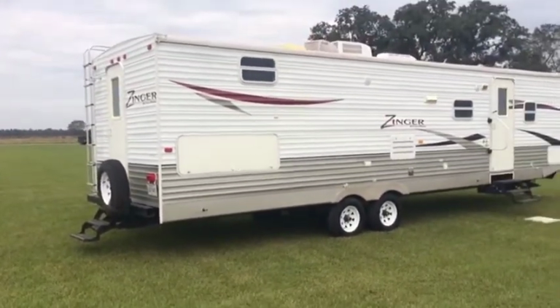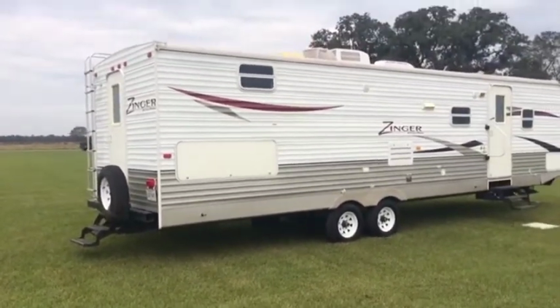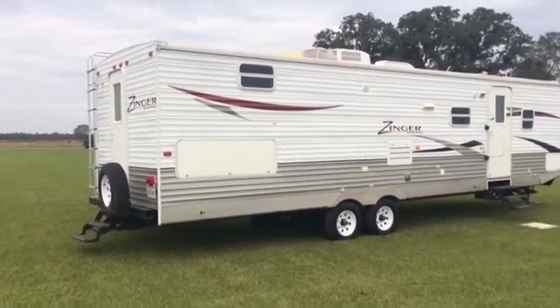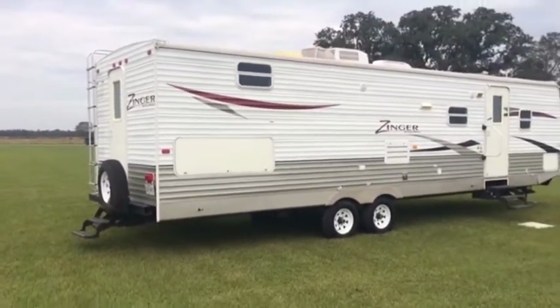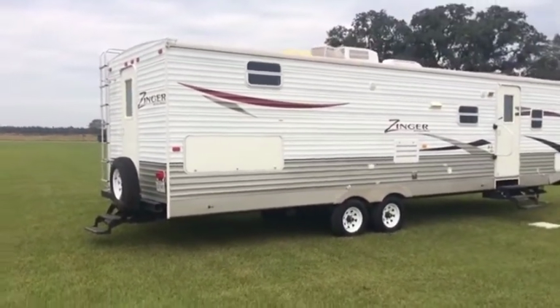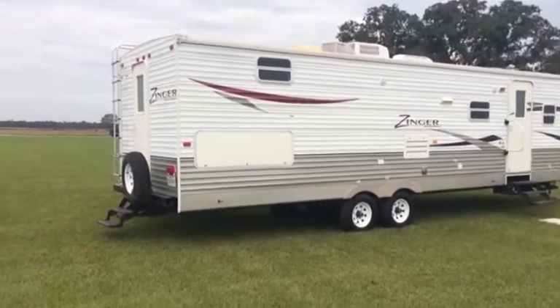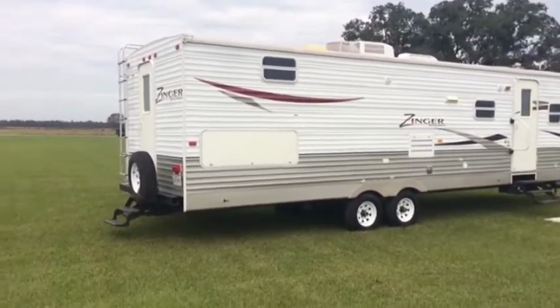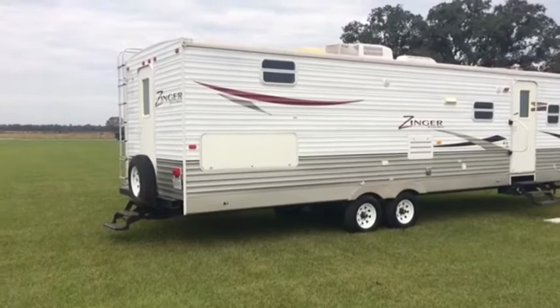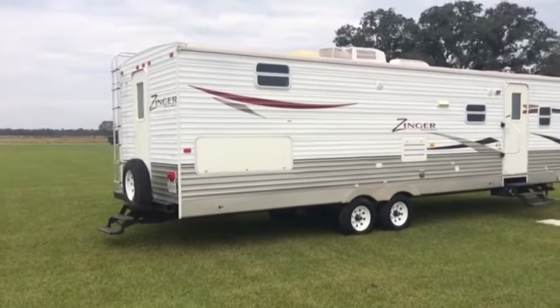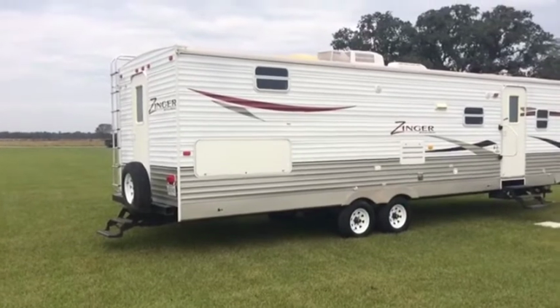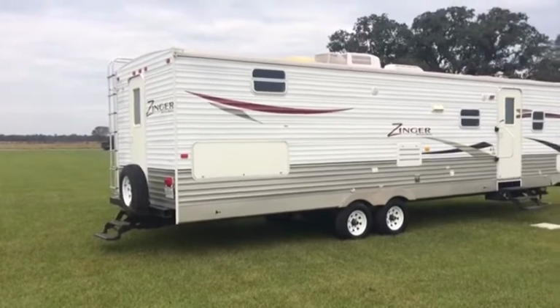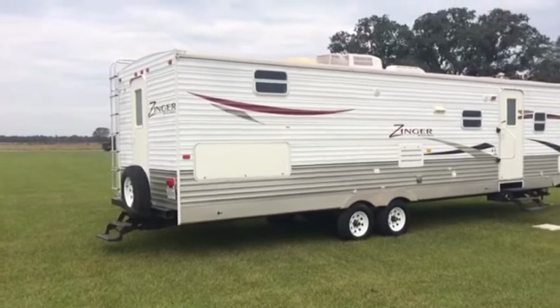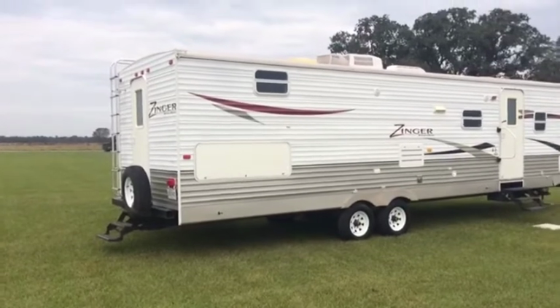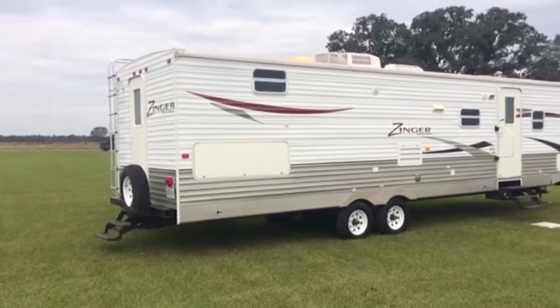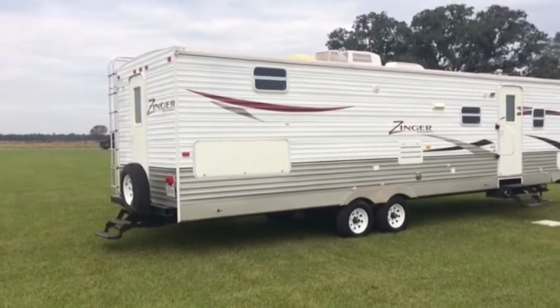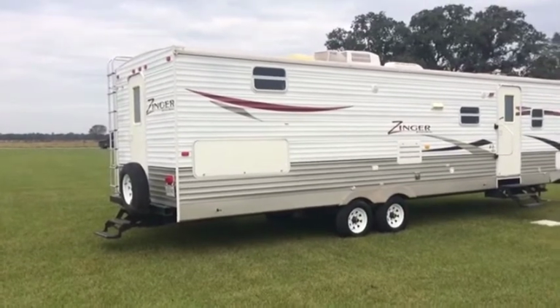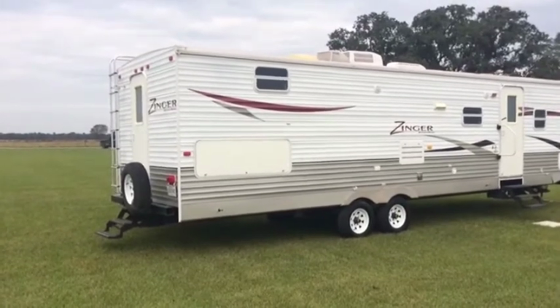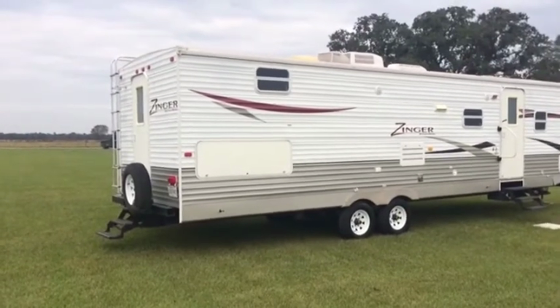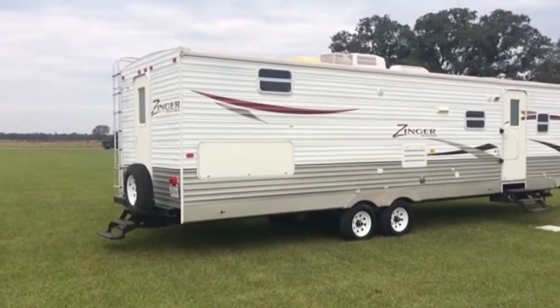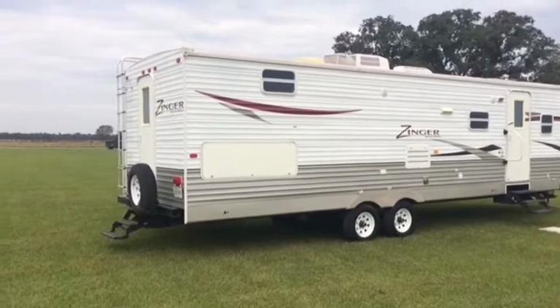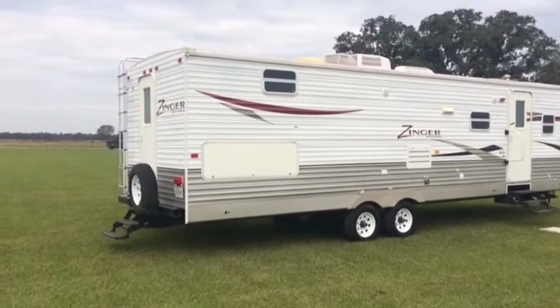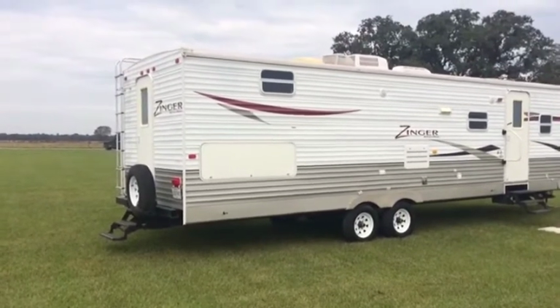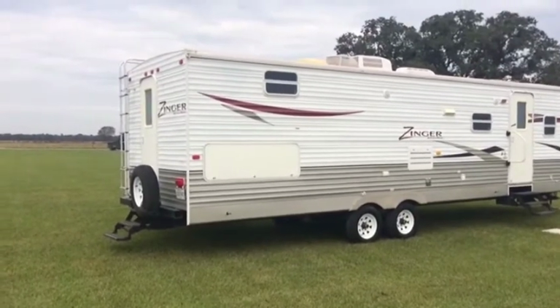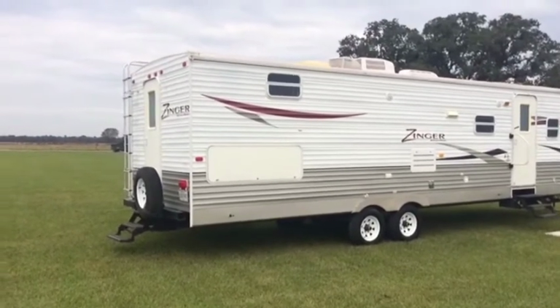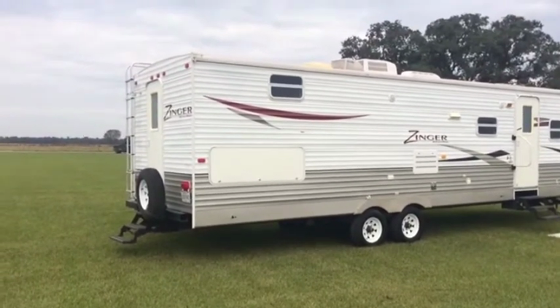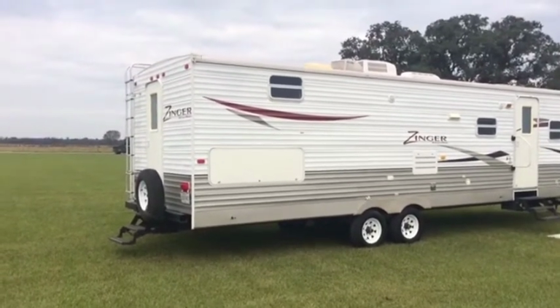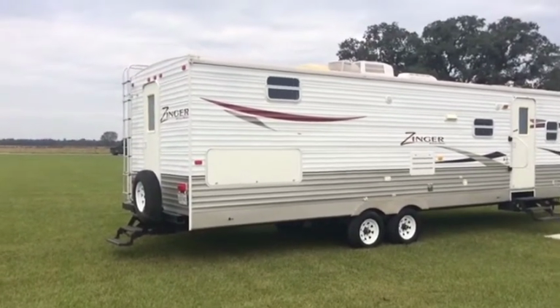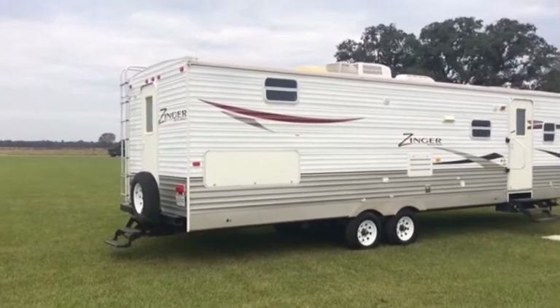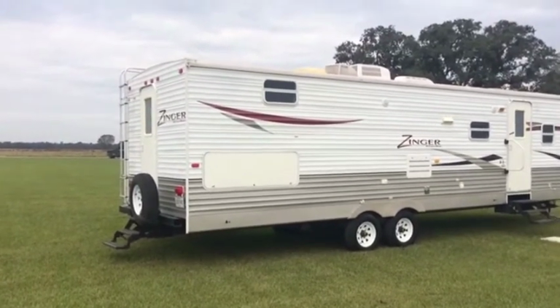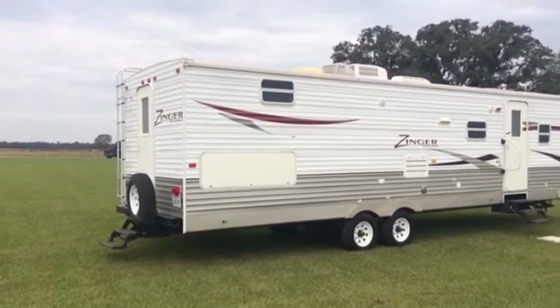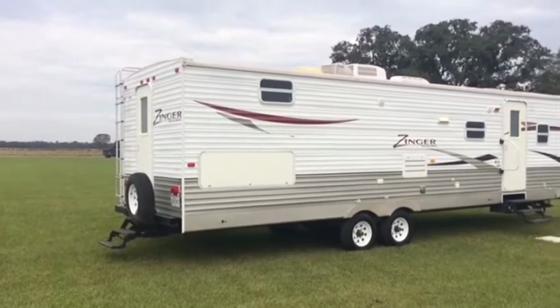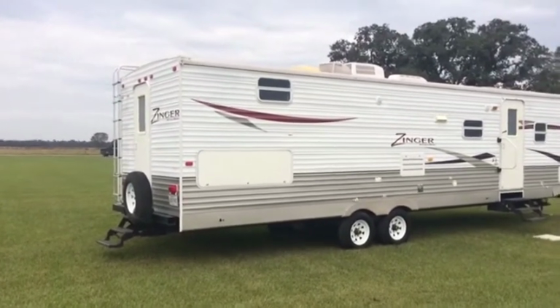You're going to find this Bank Repo 2009 Zinger by Crossroads. Come on down.